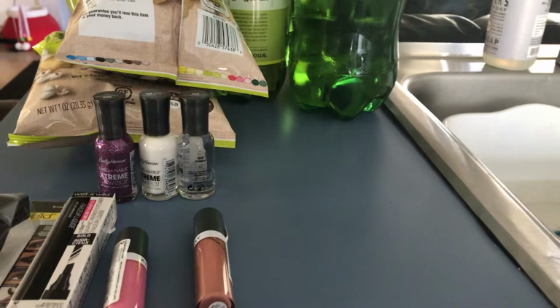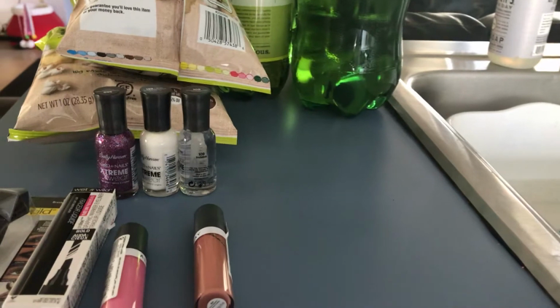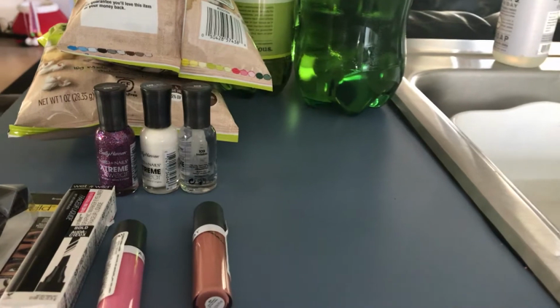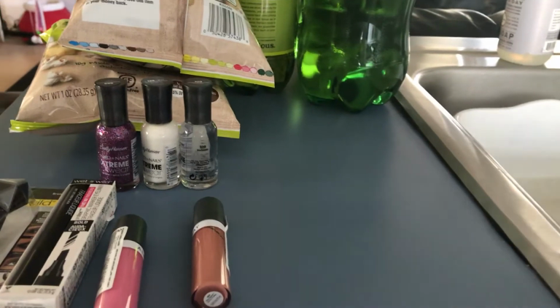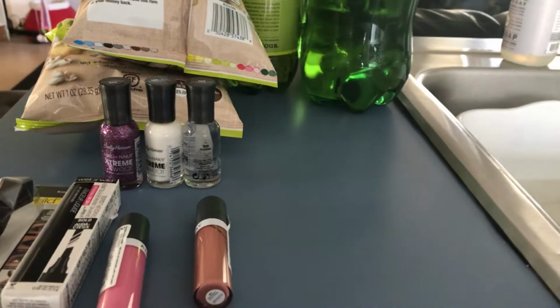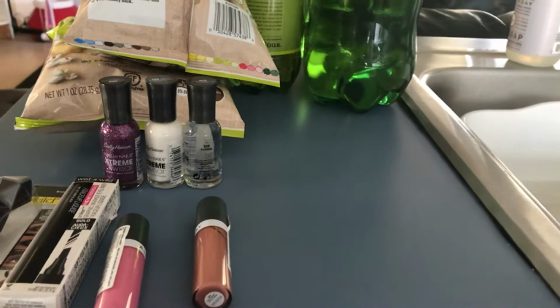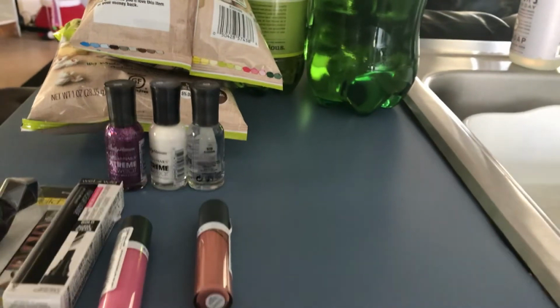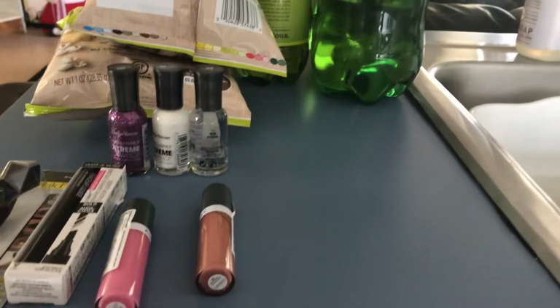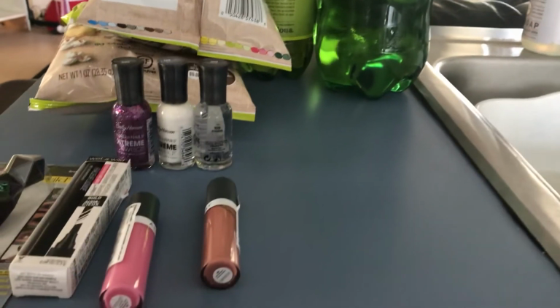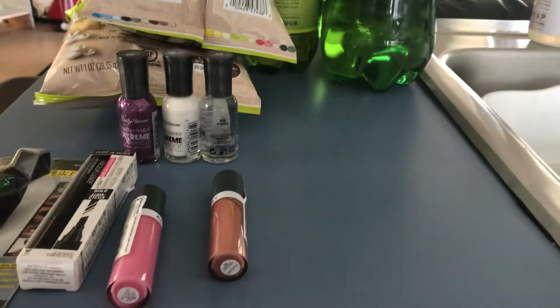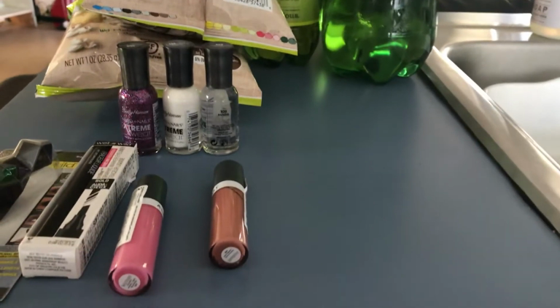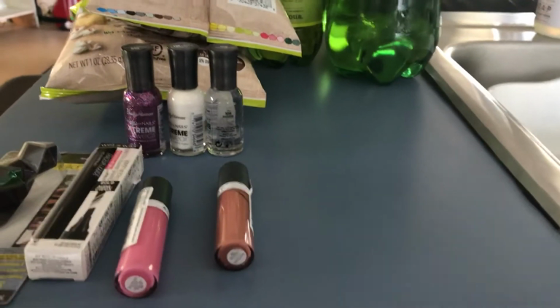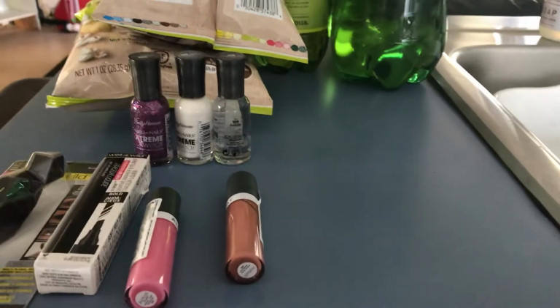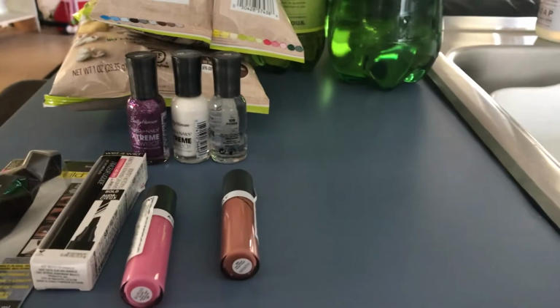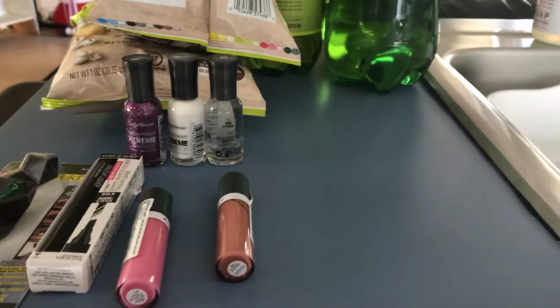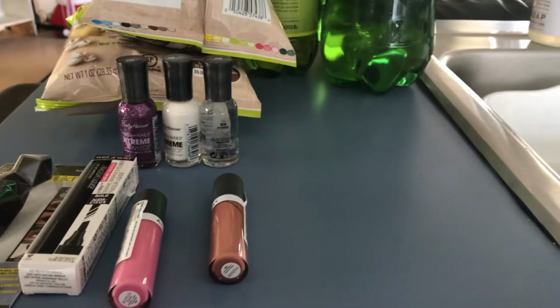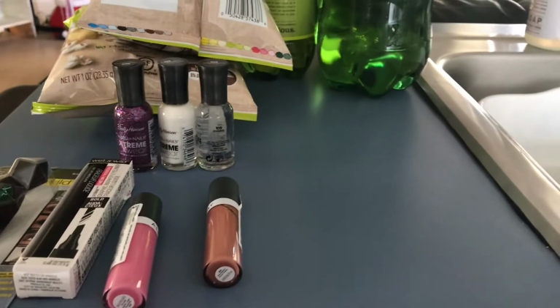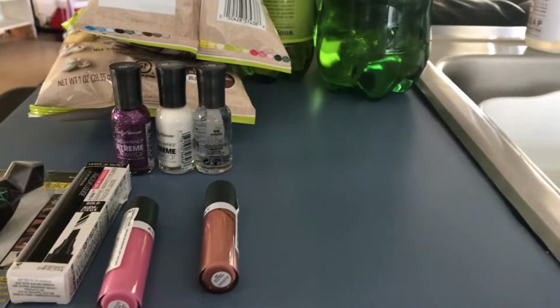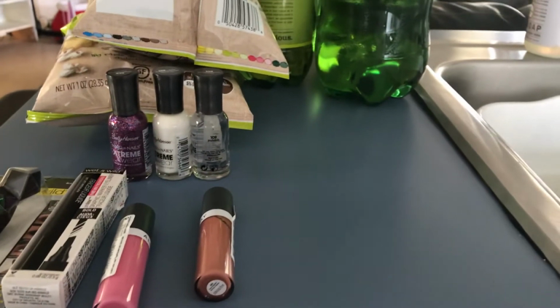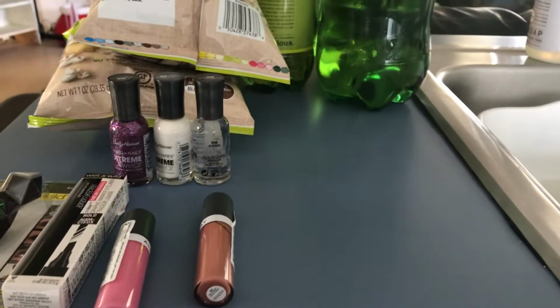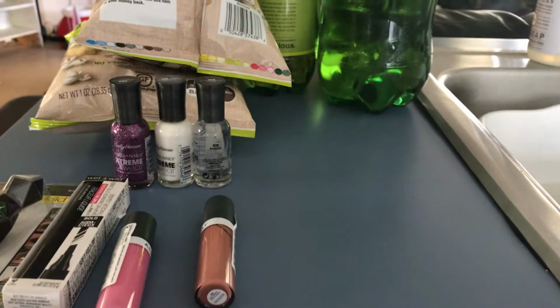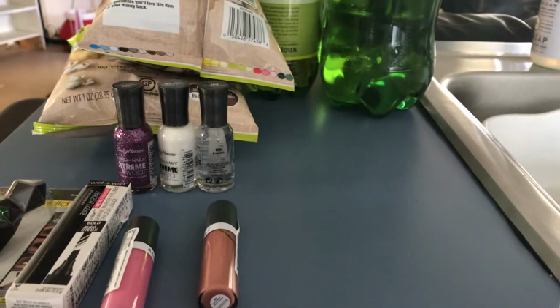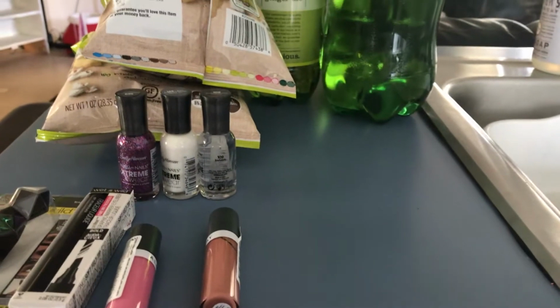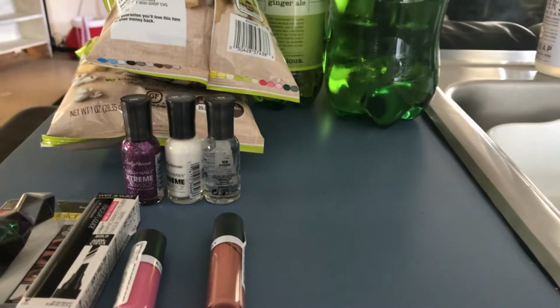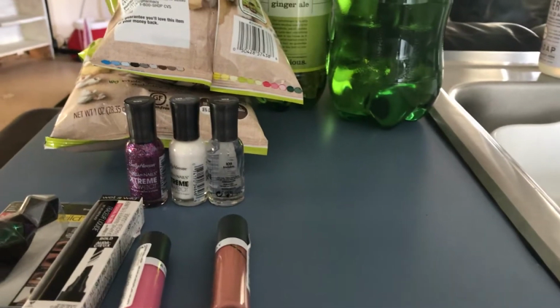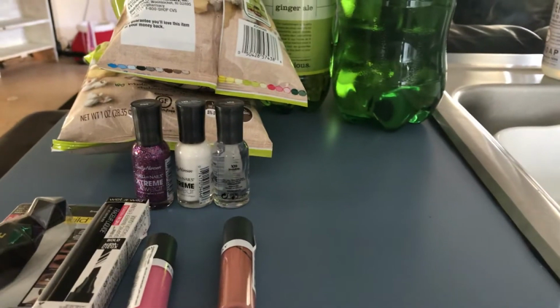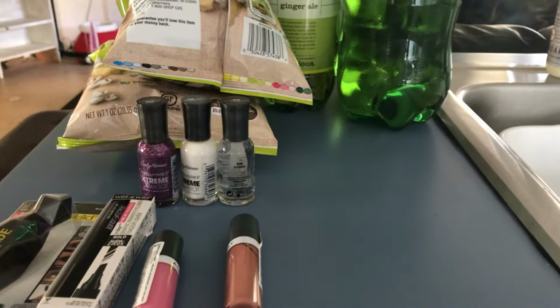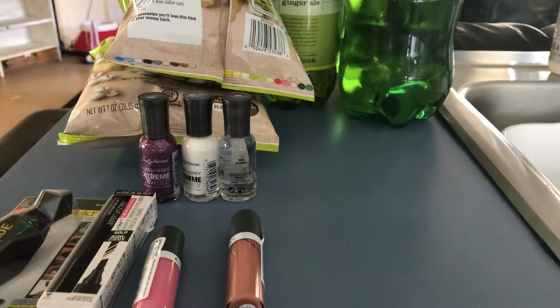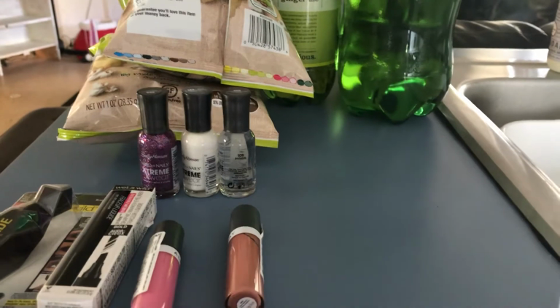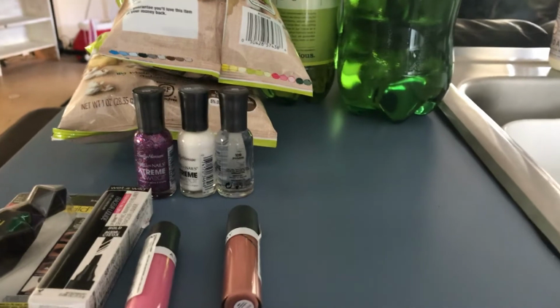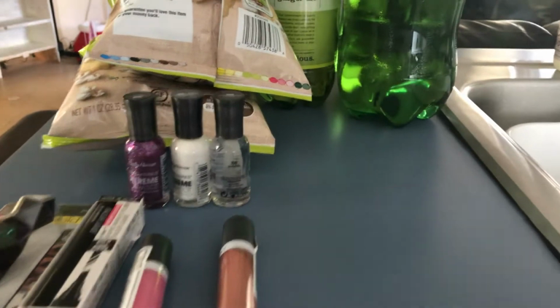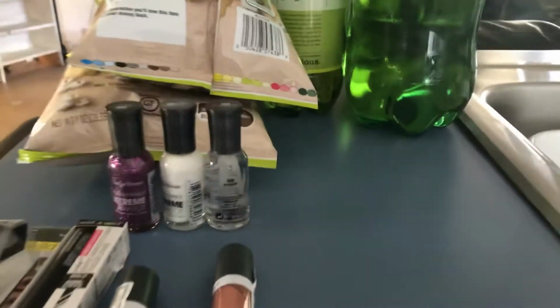Then I threw in the ginger ale because they are a dollar this week, and that's our favorite soda. So that's what I did.